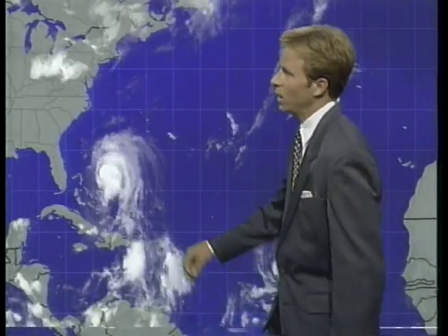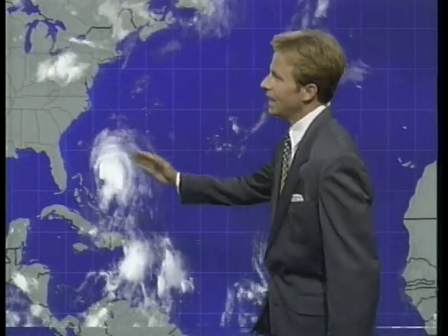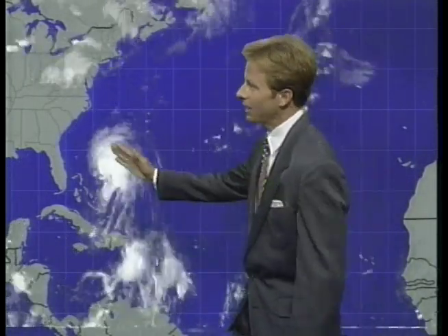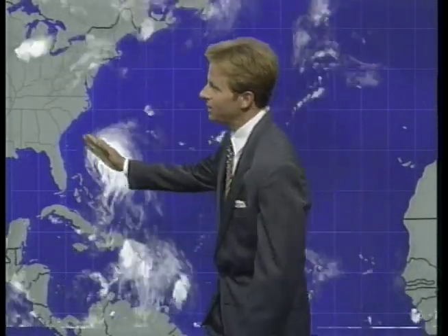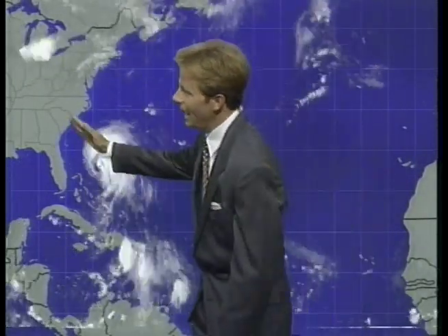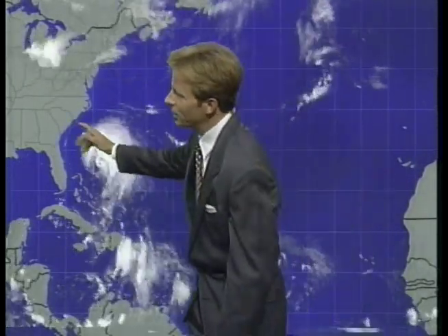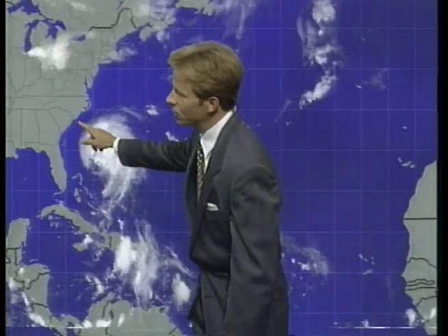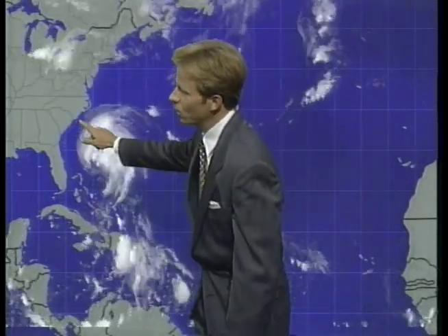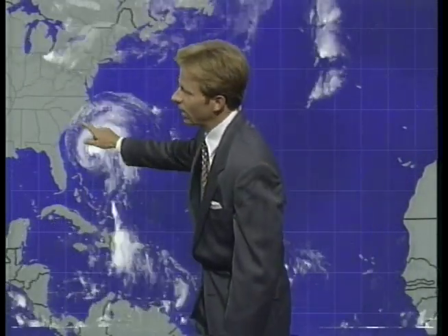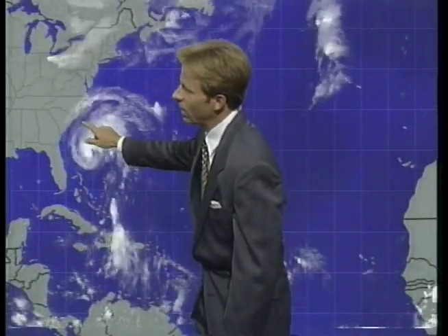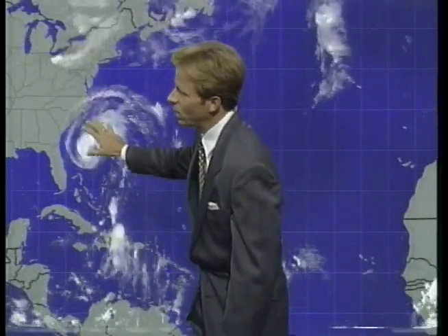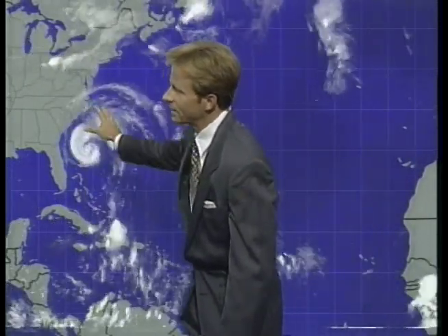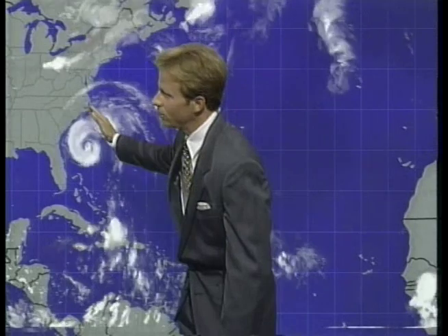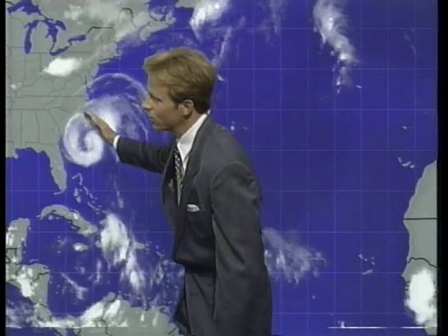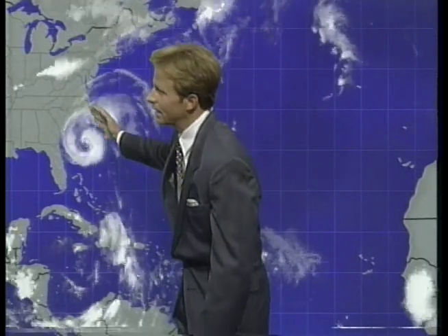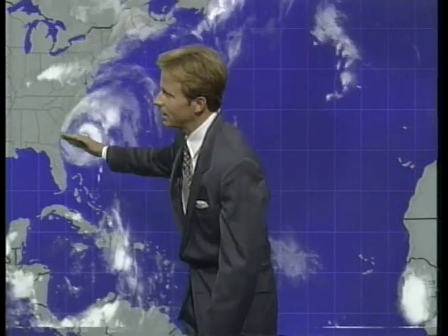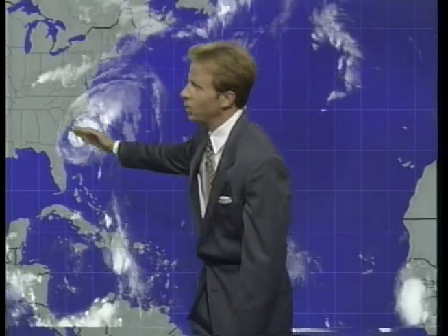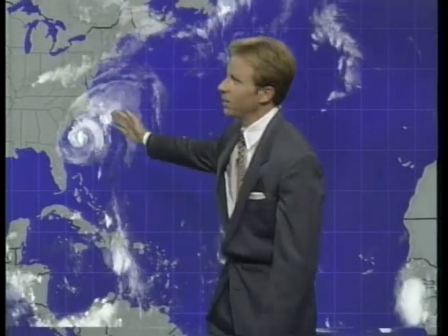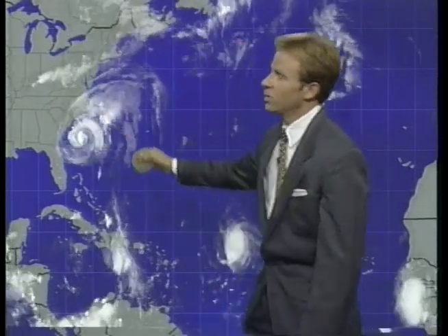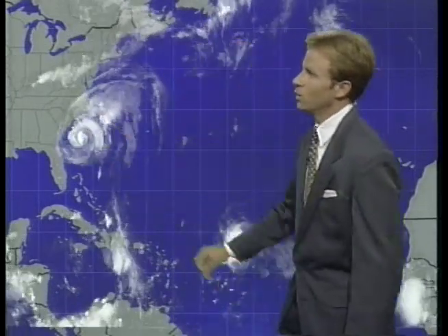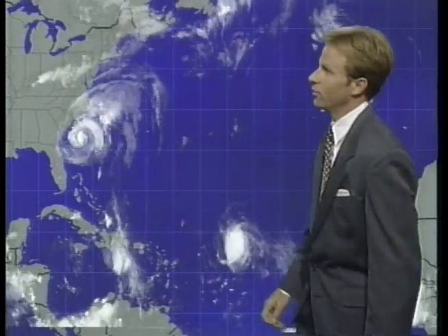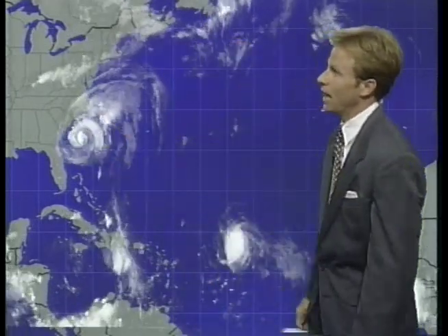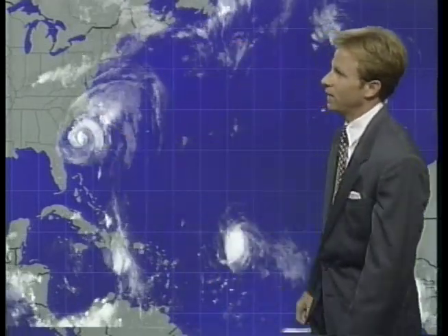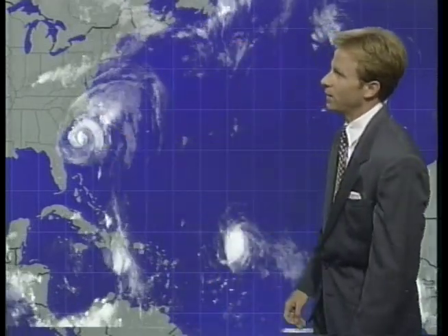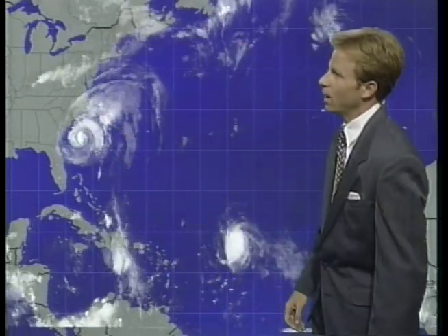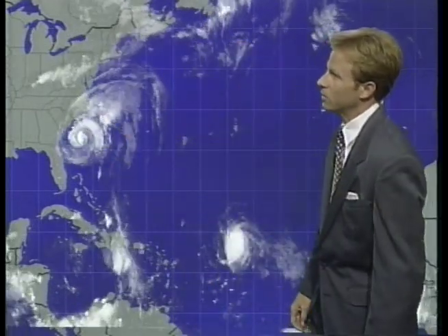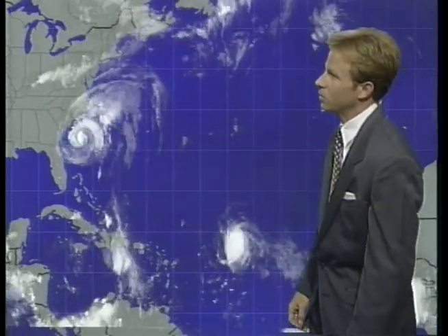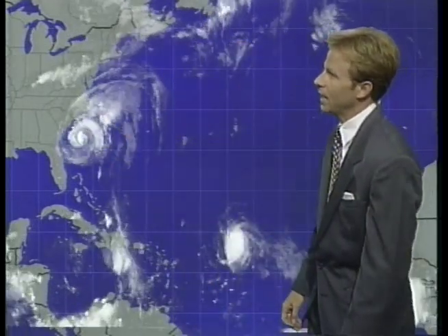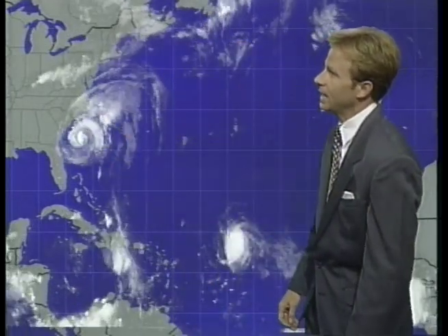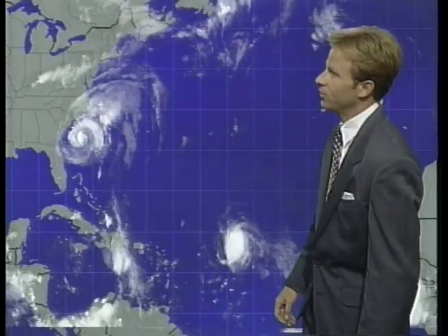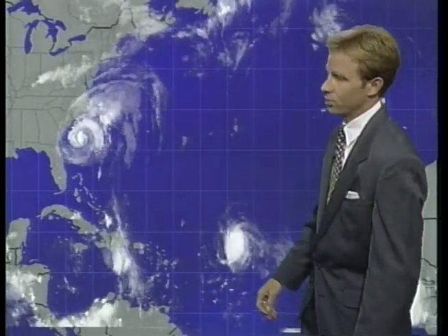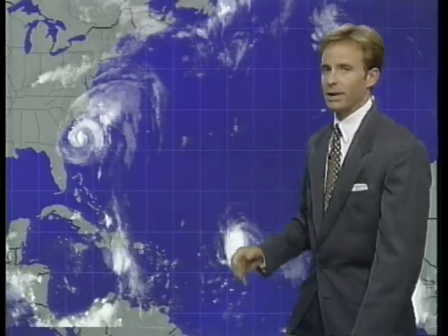So even if the eye comes ashore around Wilmington, you've still got to deal with it to the north and south of that. We have a graphic to show you that in just a moment.